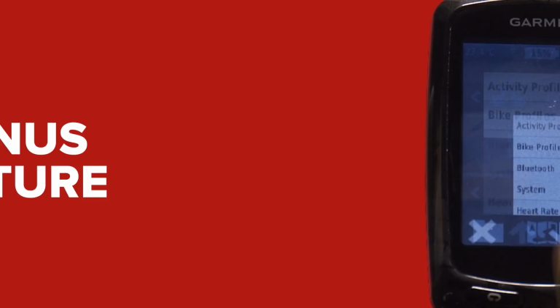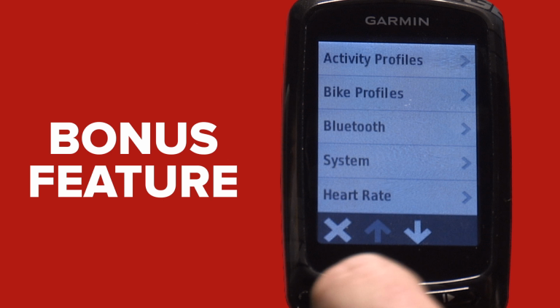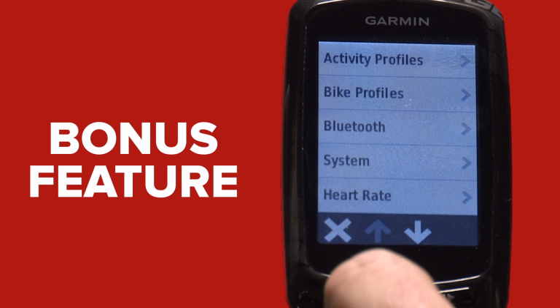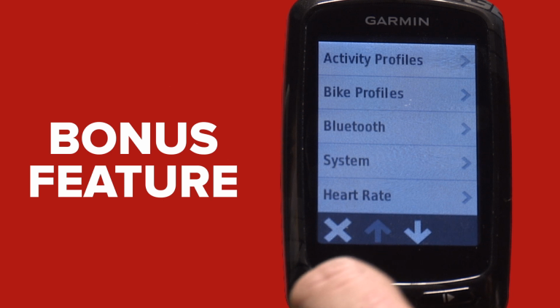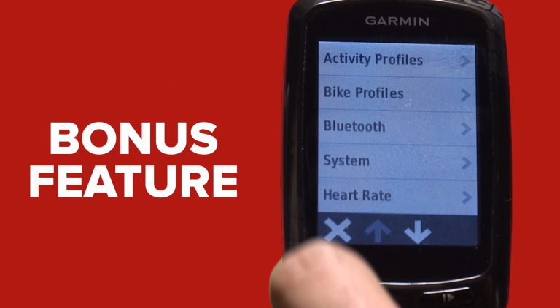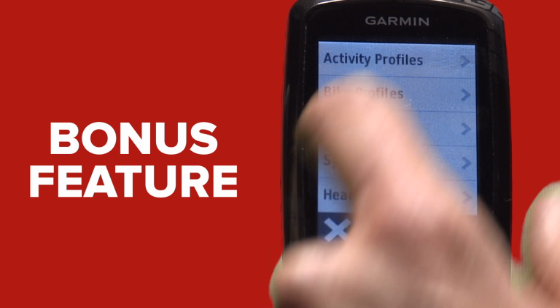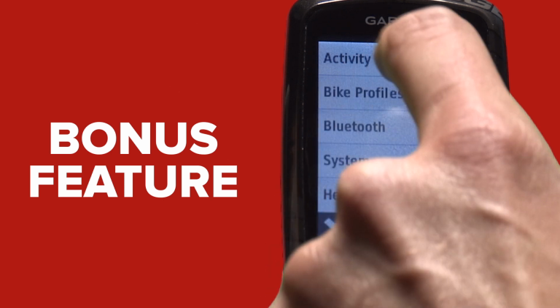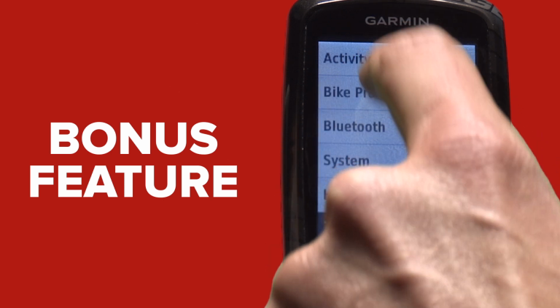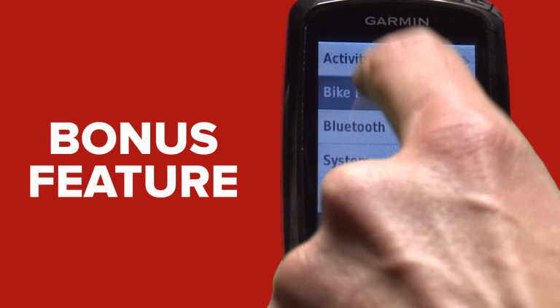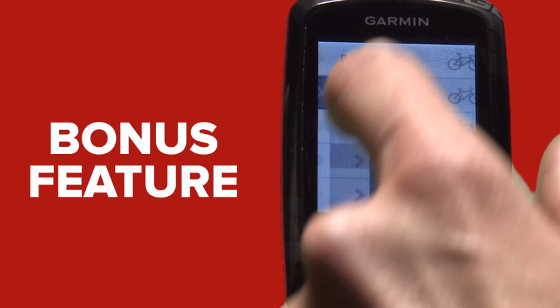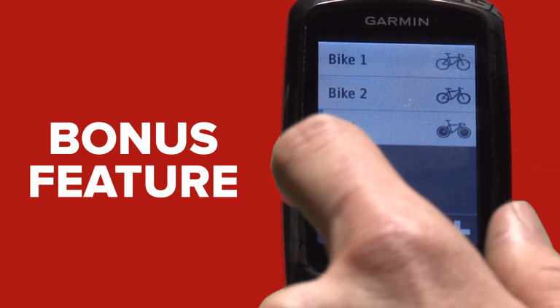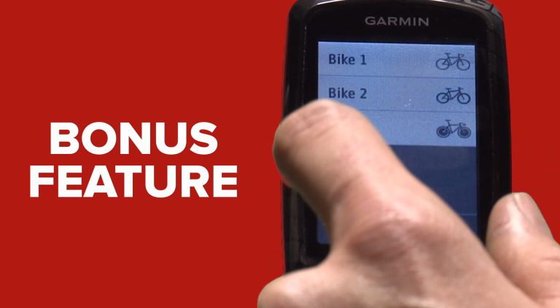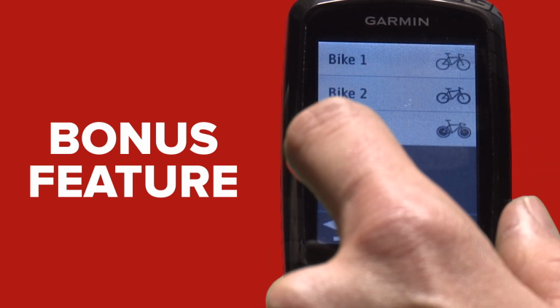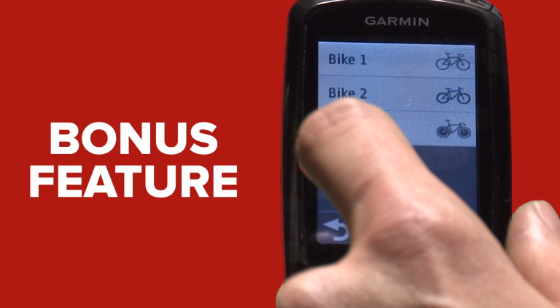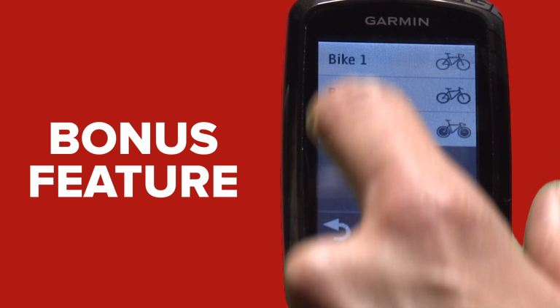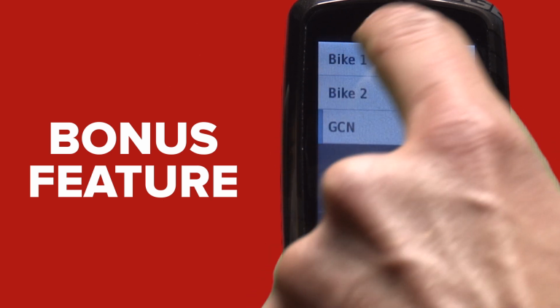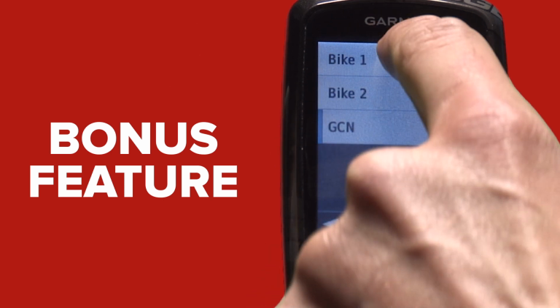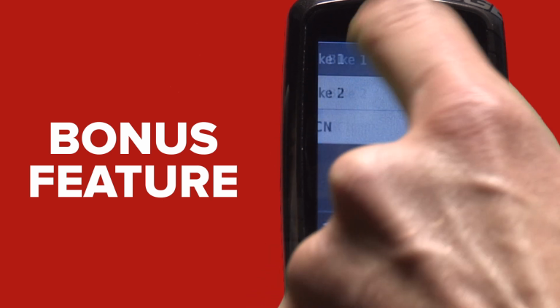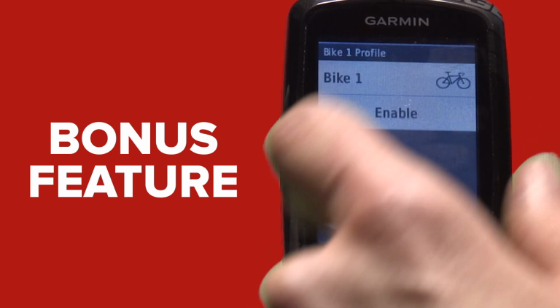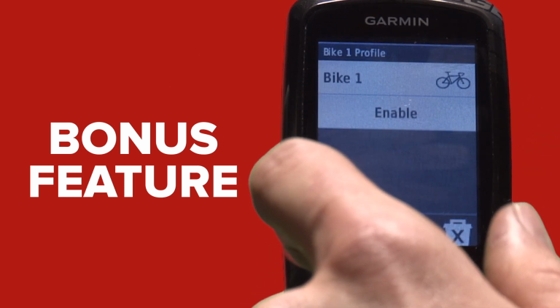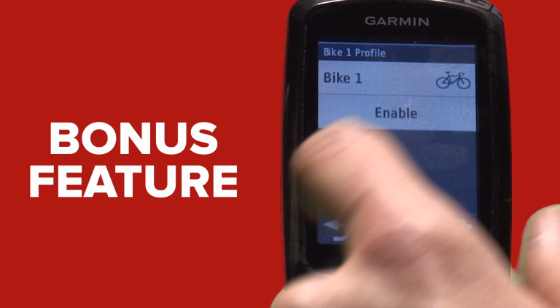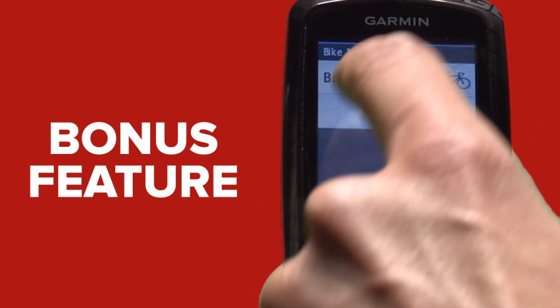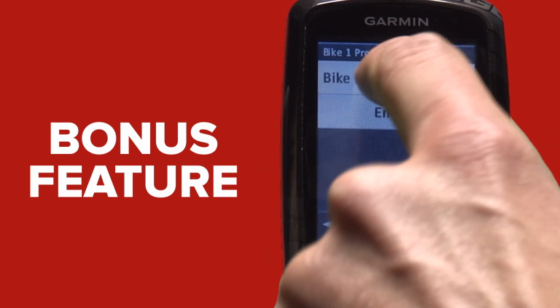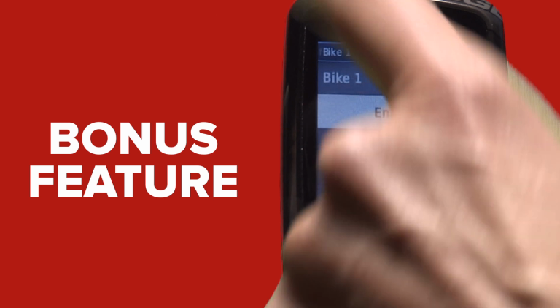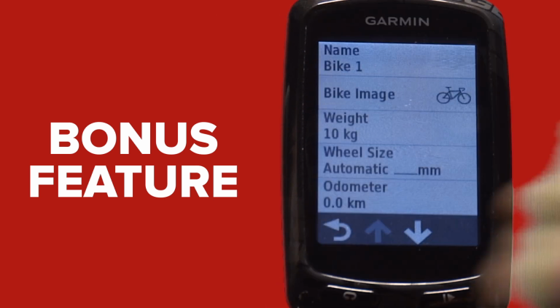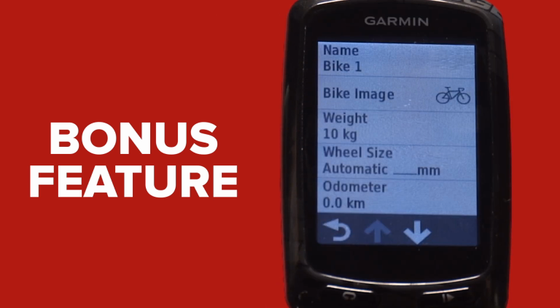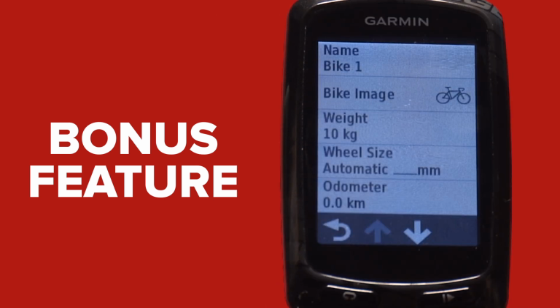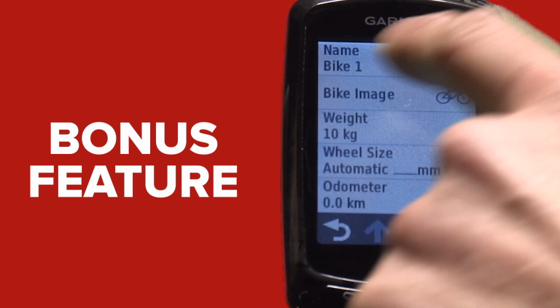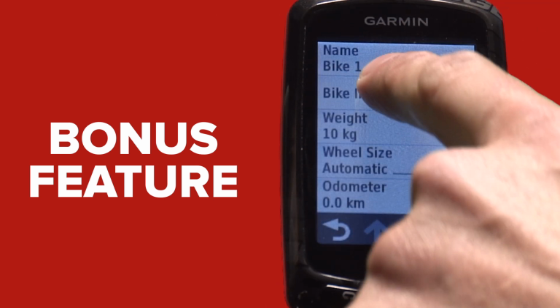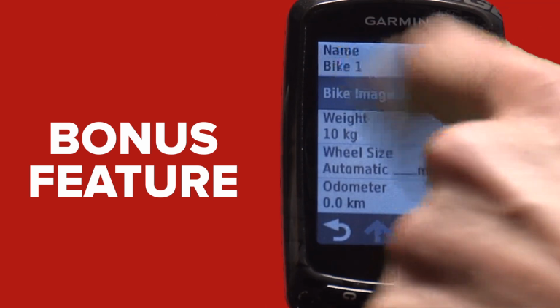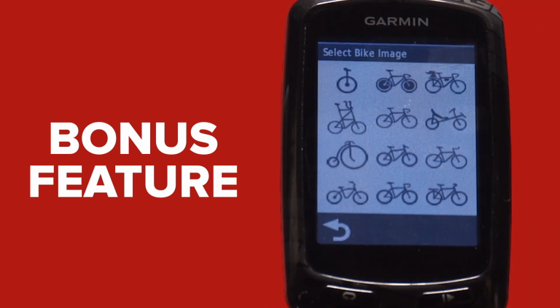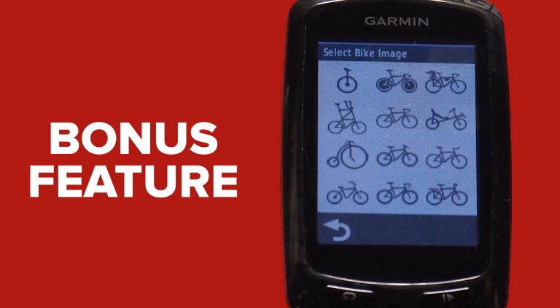The Garmin 810 allows you to select — wait for it — a pre-selected image for a bike, which you can name.